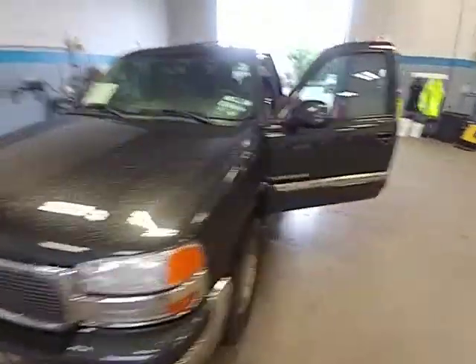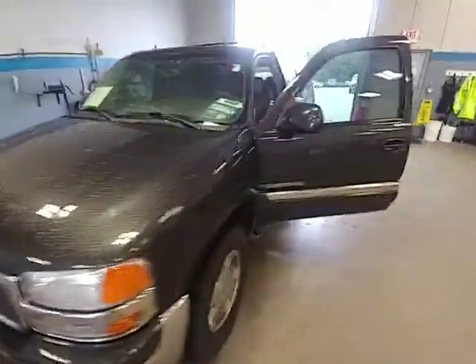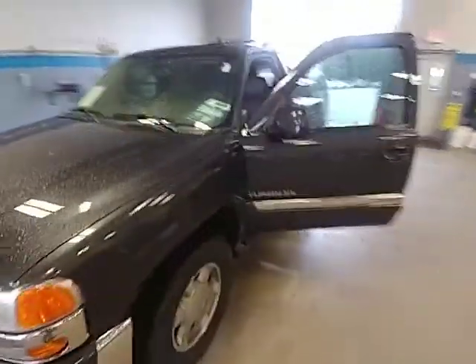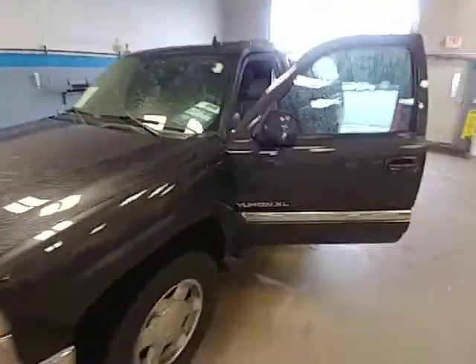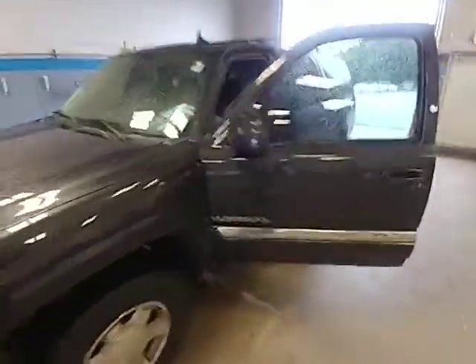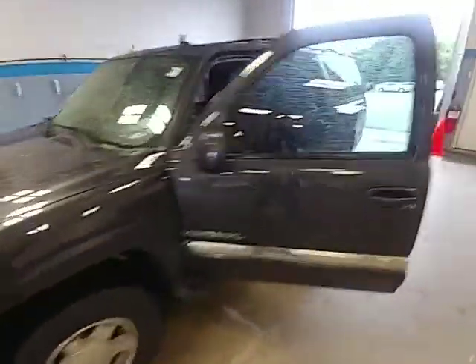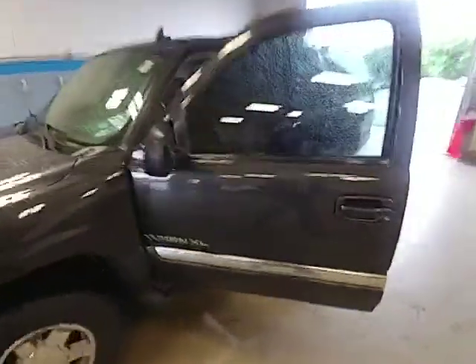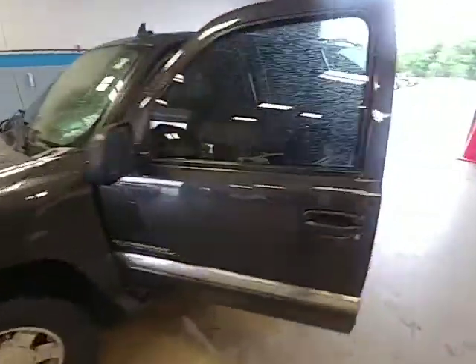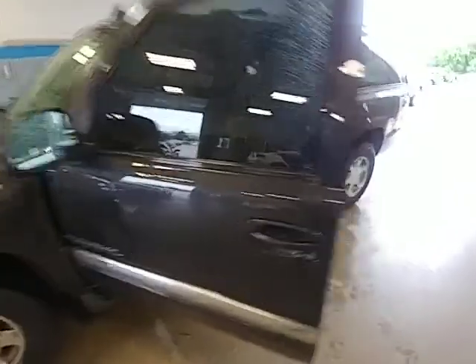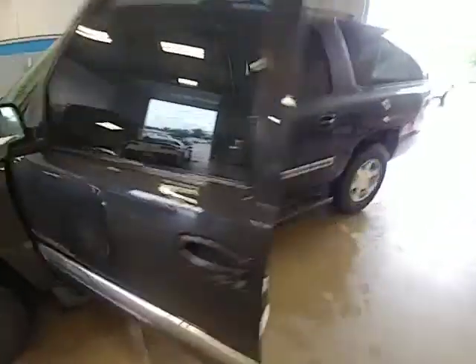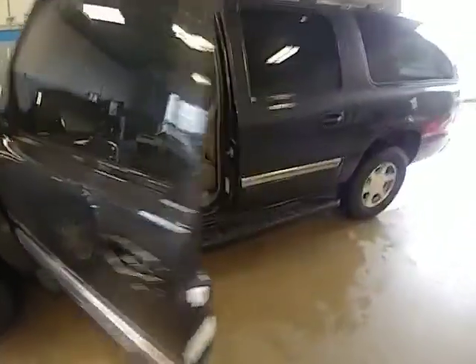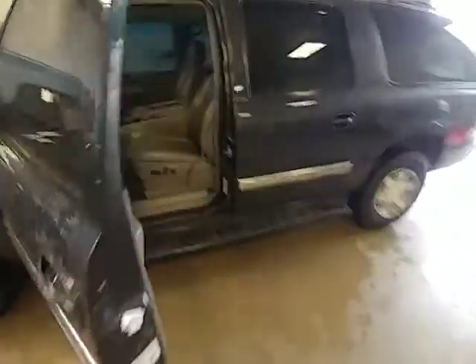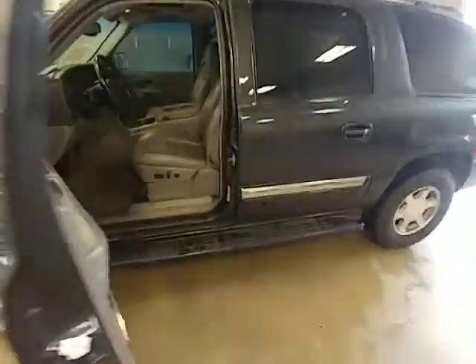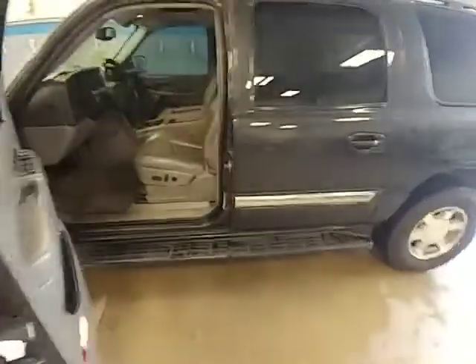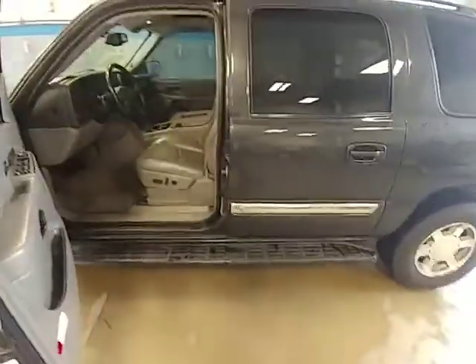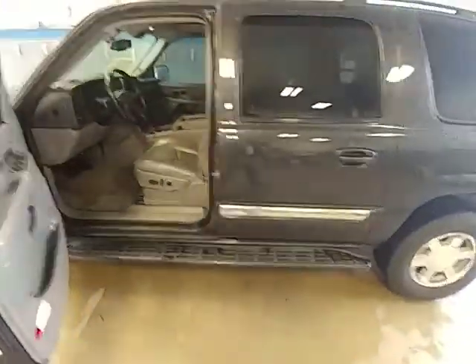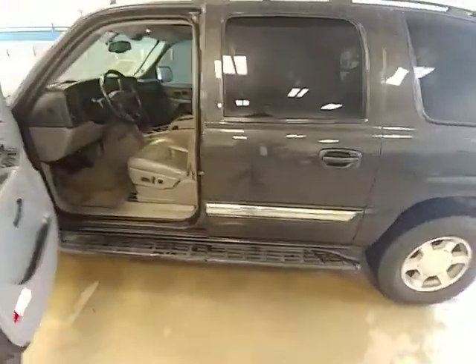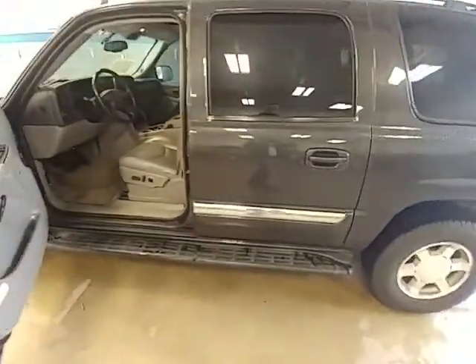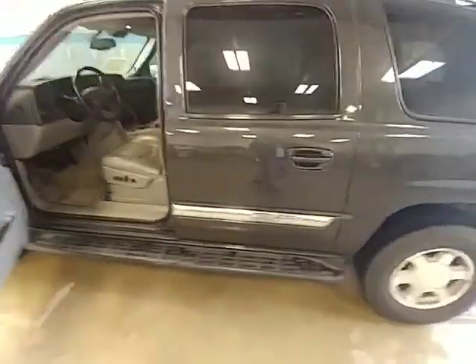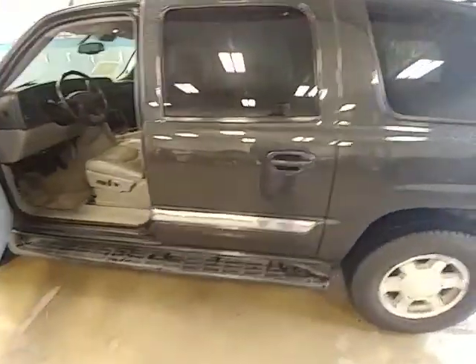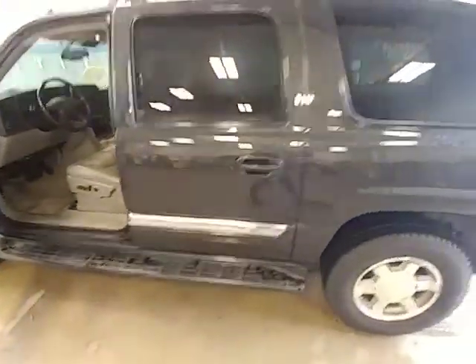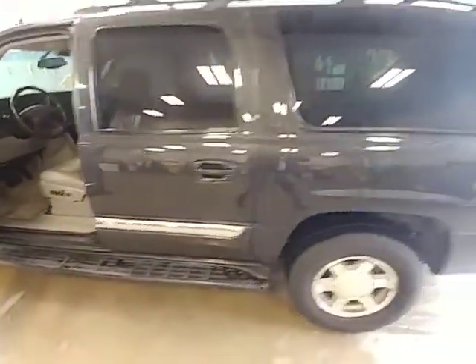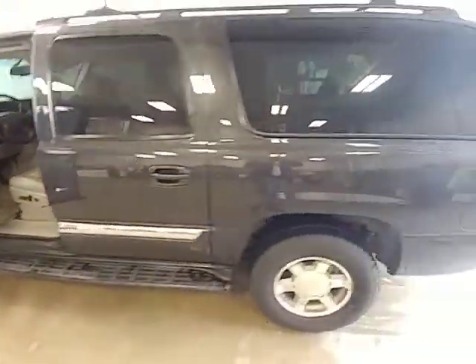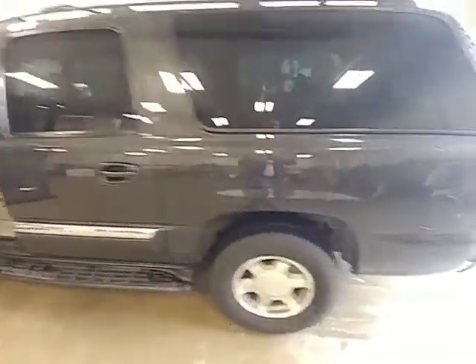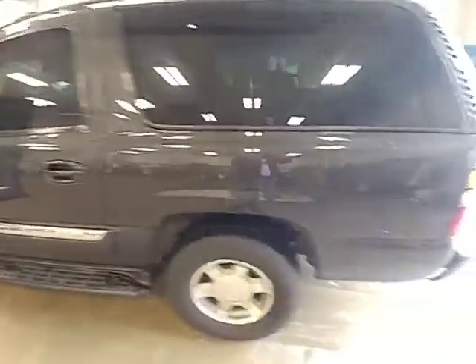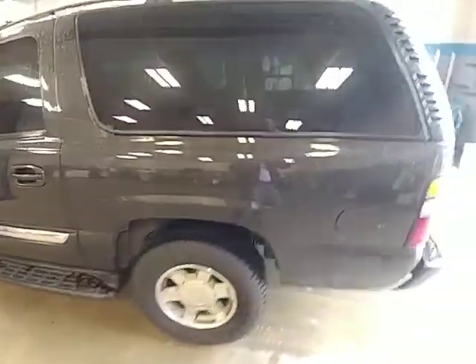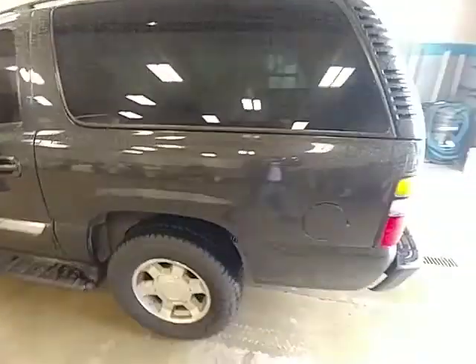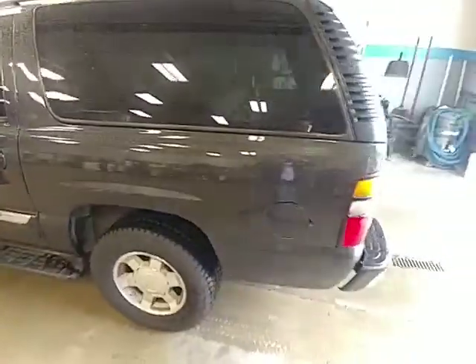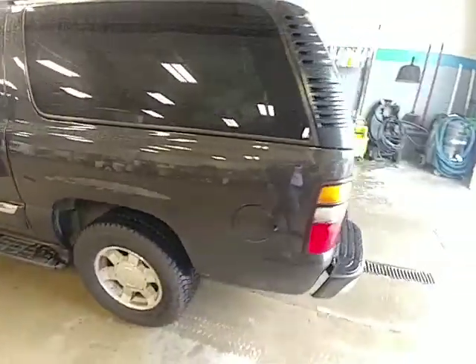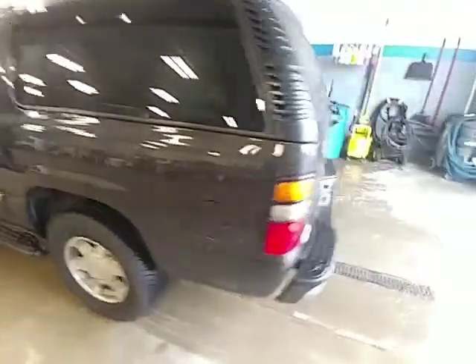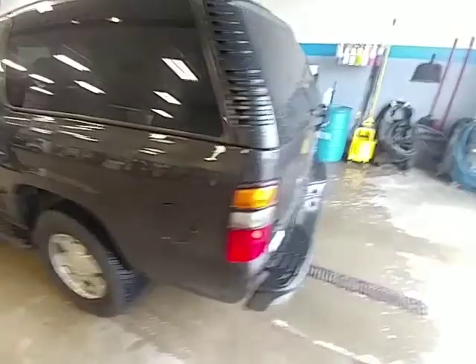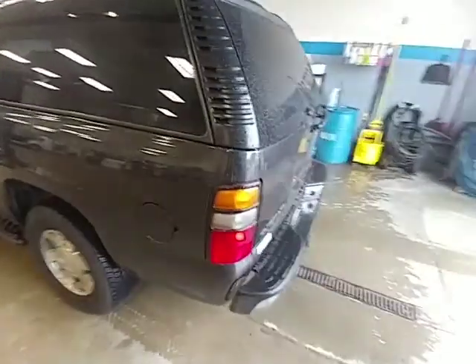I took this in on trade. This guy really did take extremely good care of this vehicle and the second vehicle that he traded in.